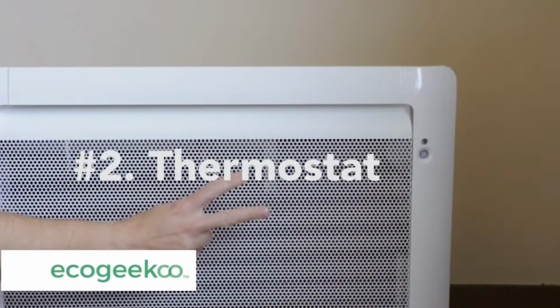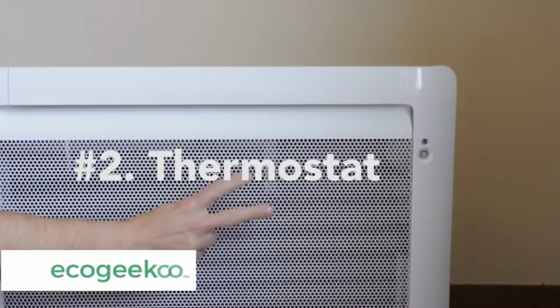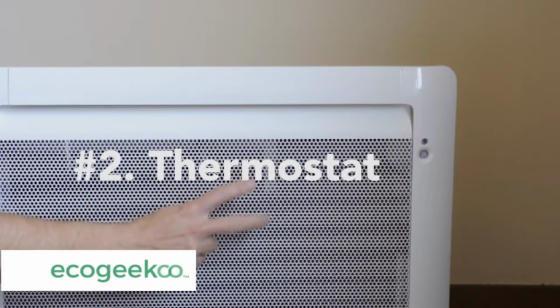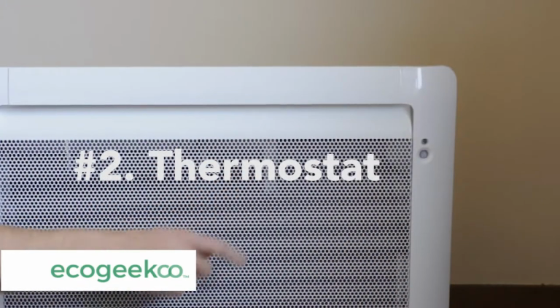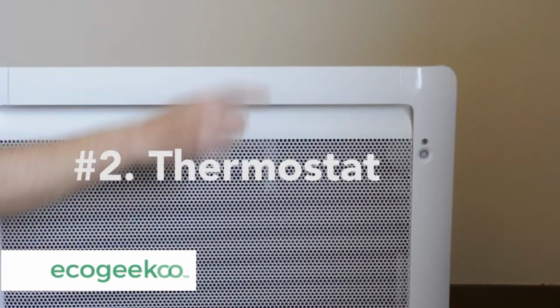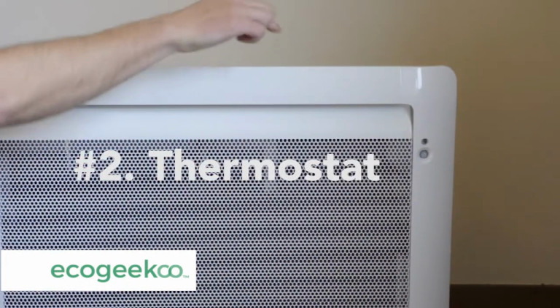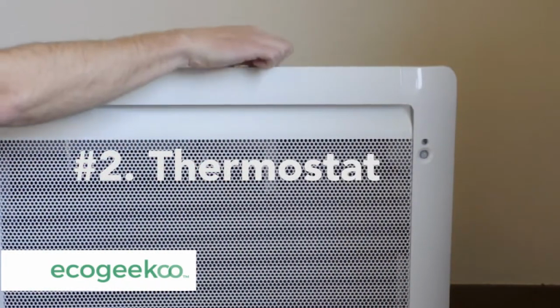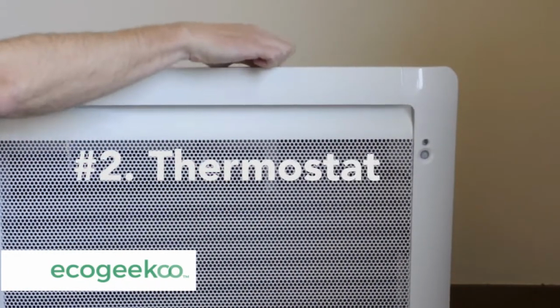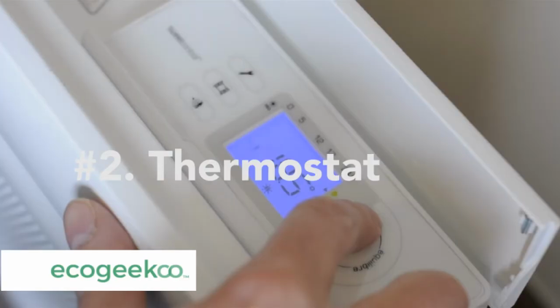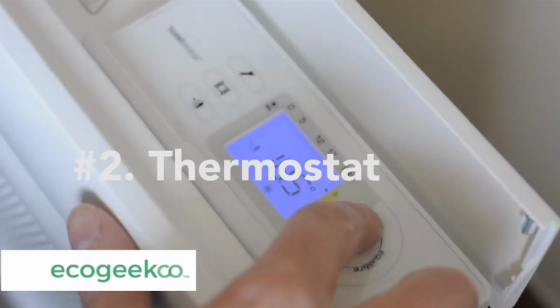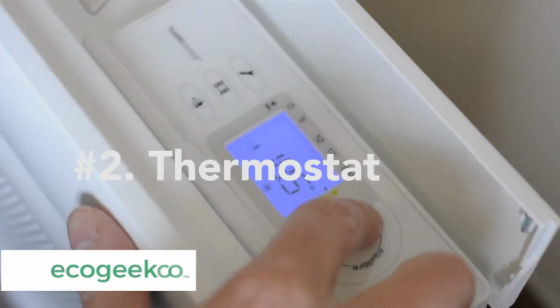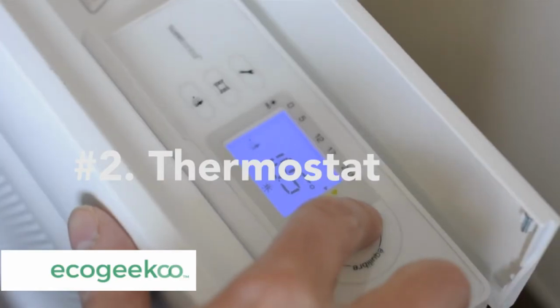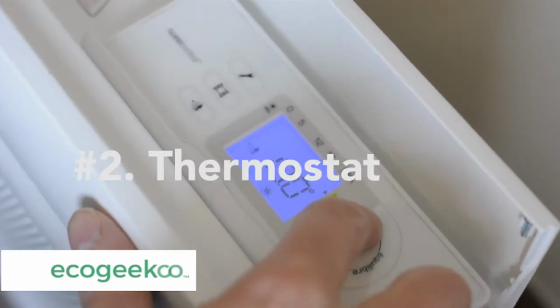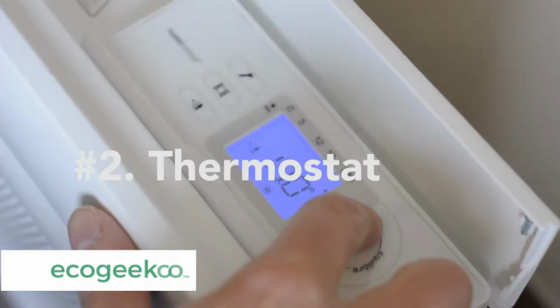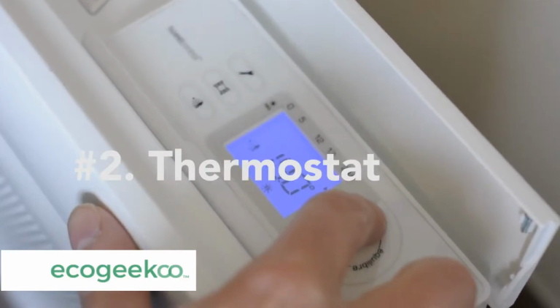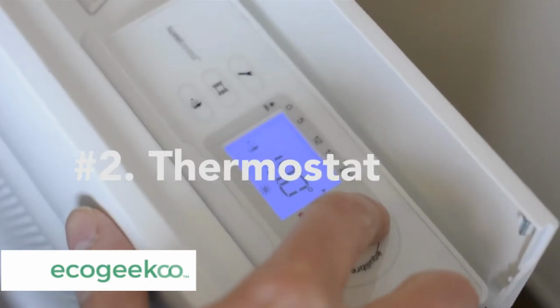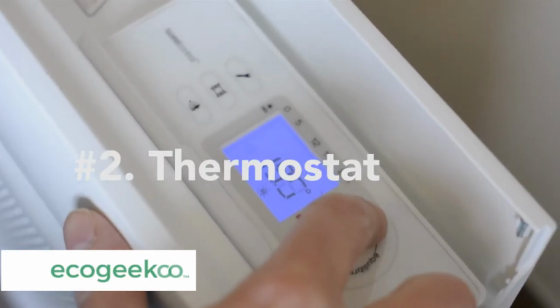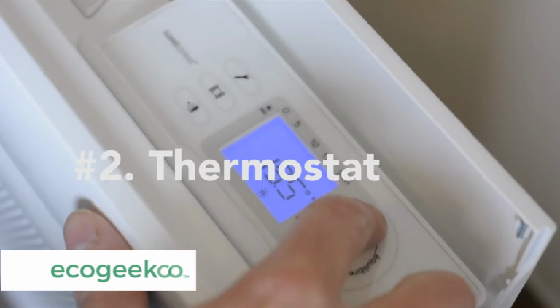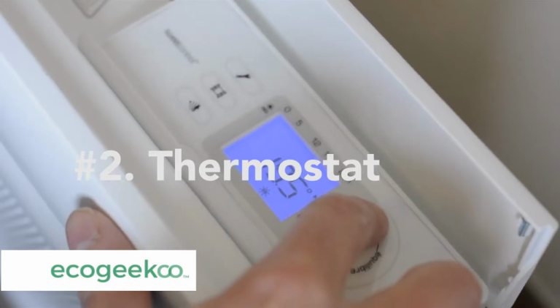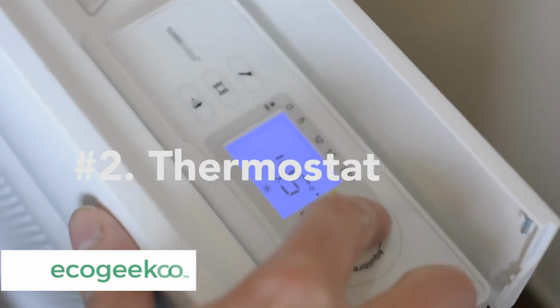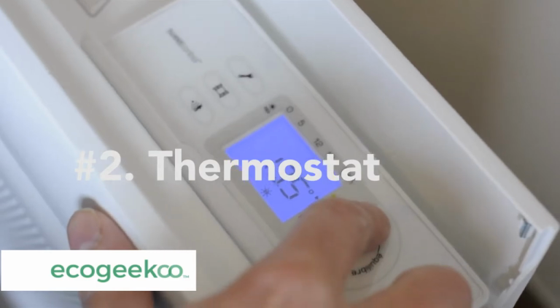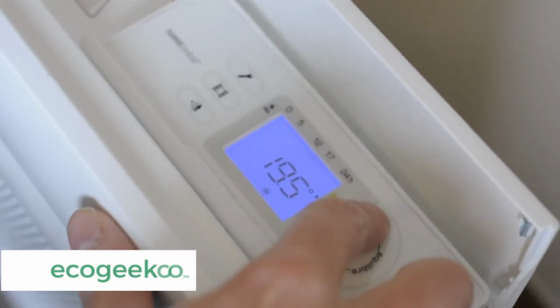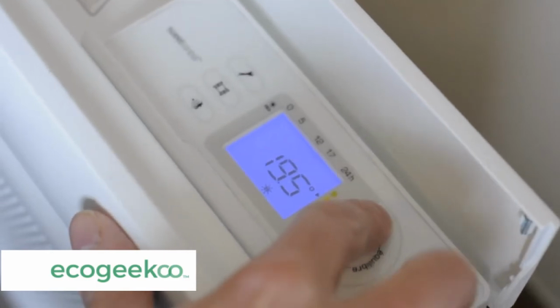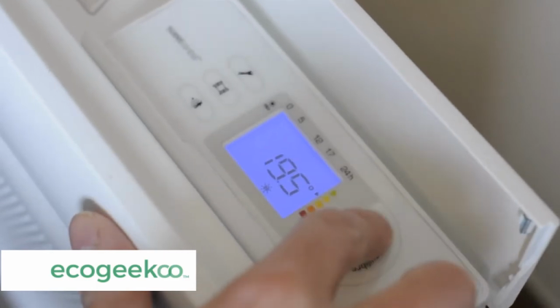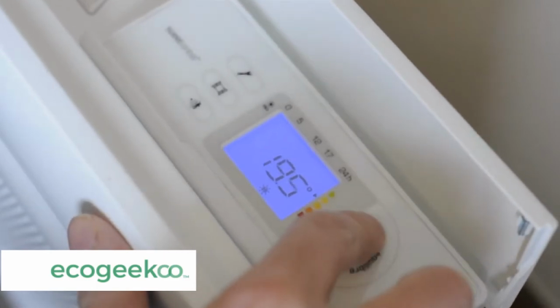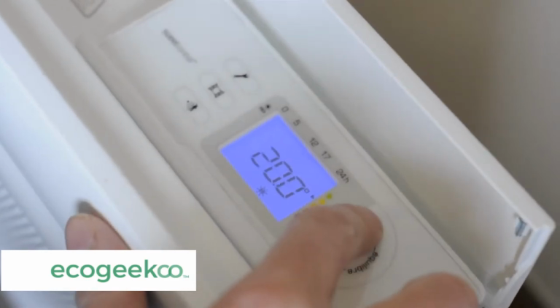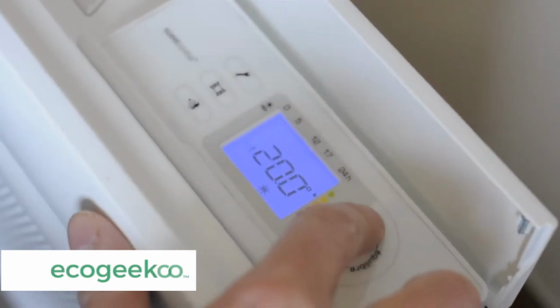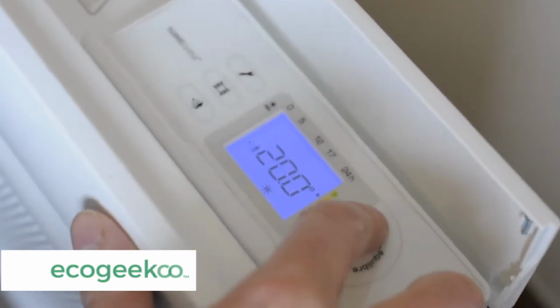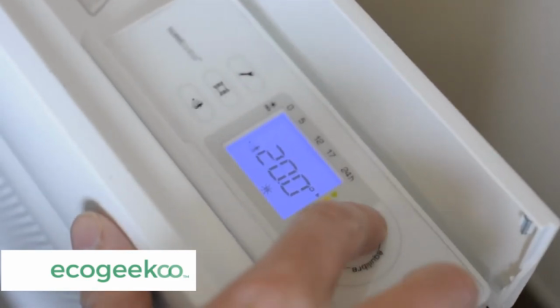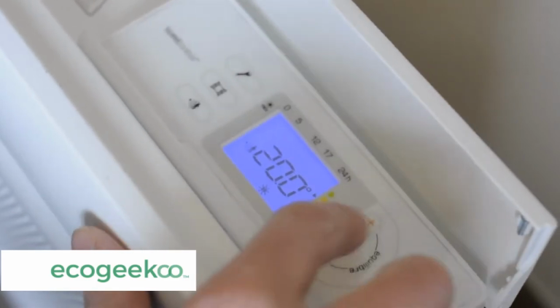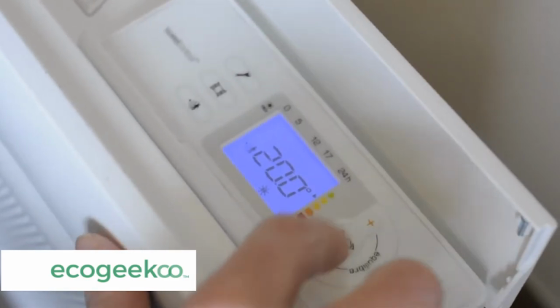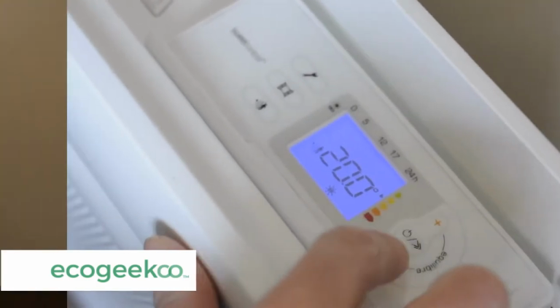Number two, the accurate digital thermostat. Keeps a very accurate track of the heat in the room.